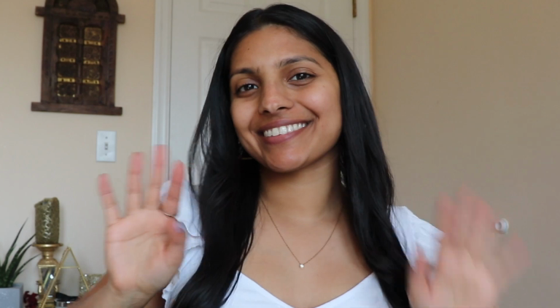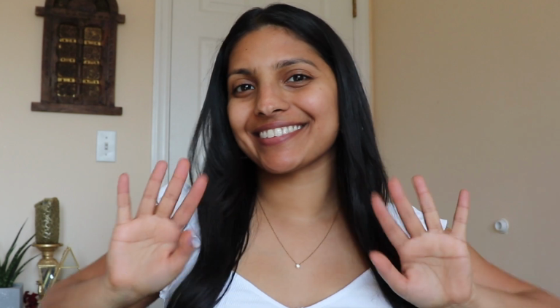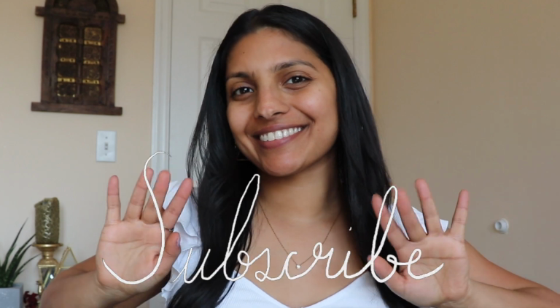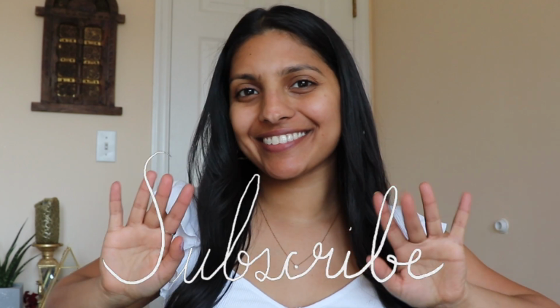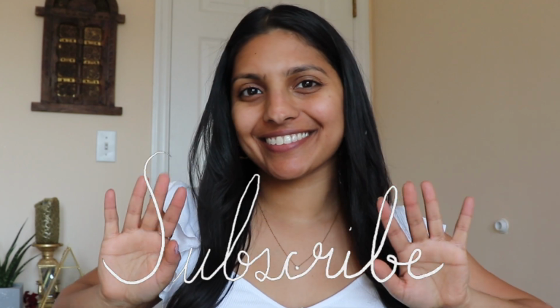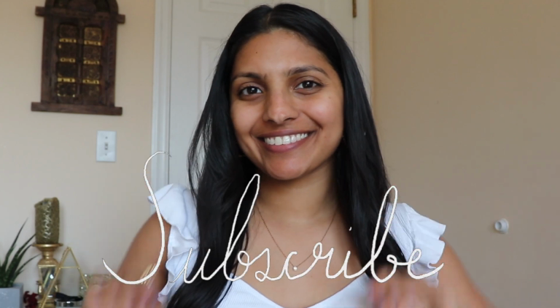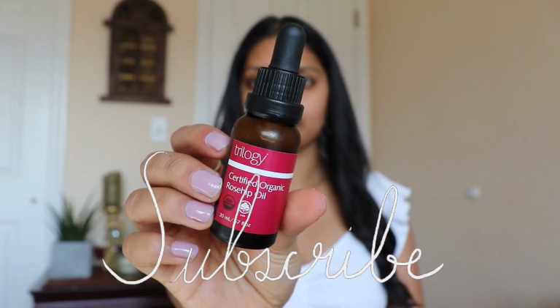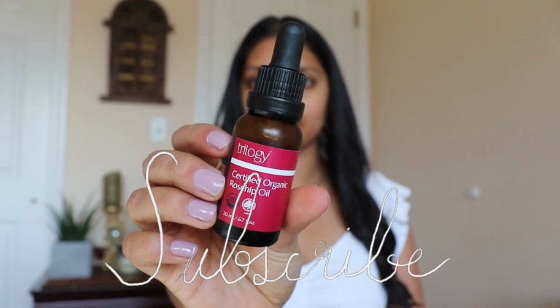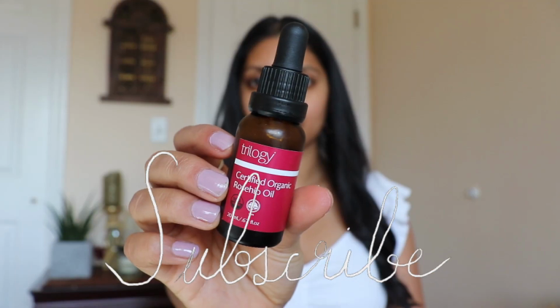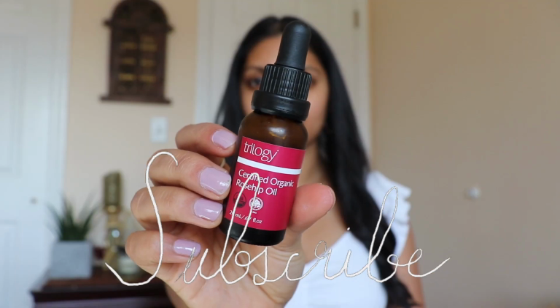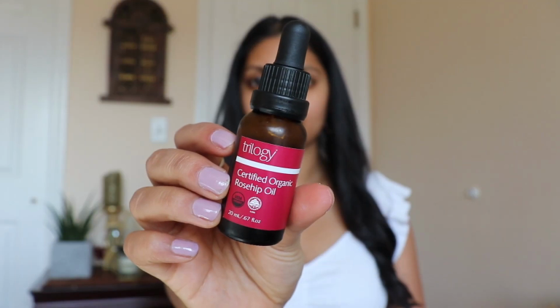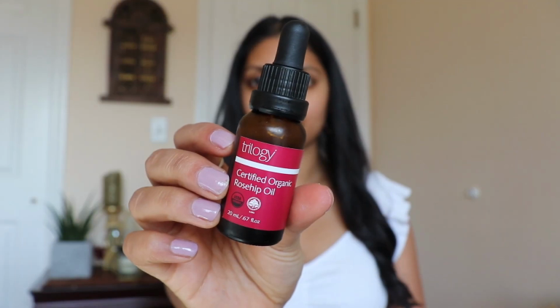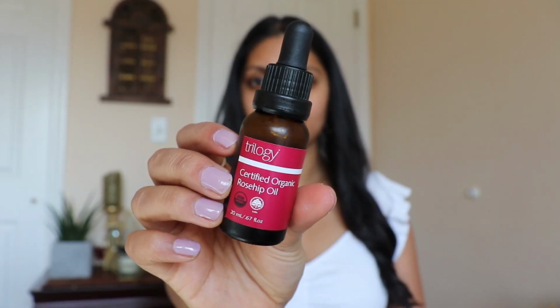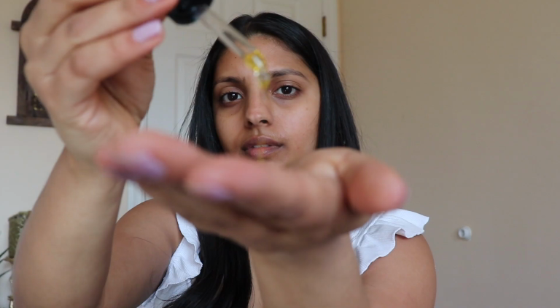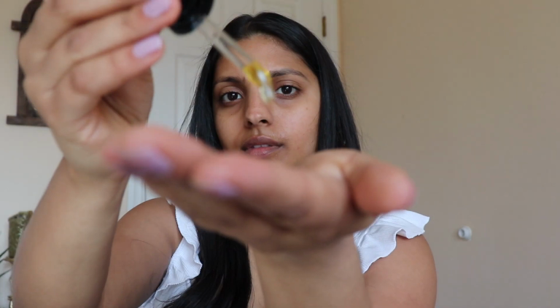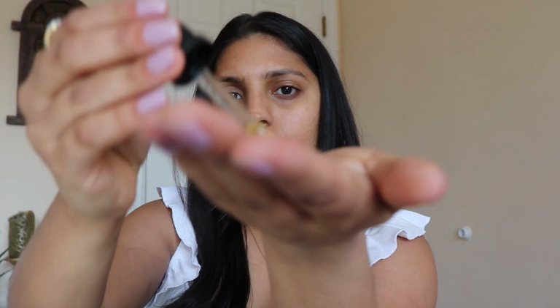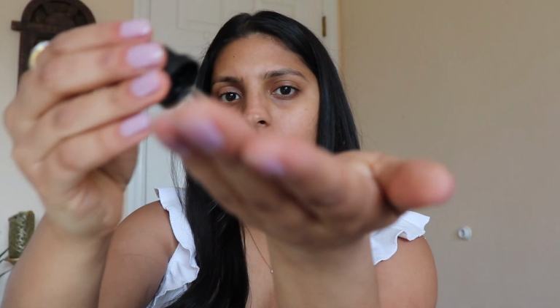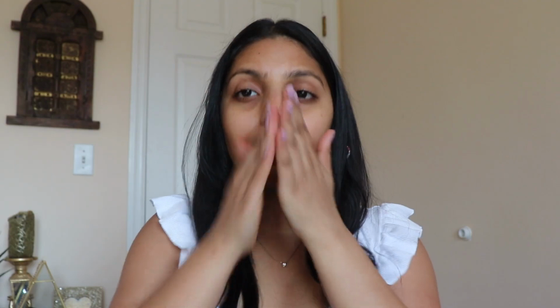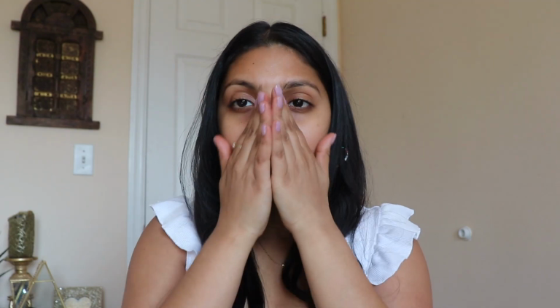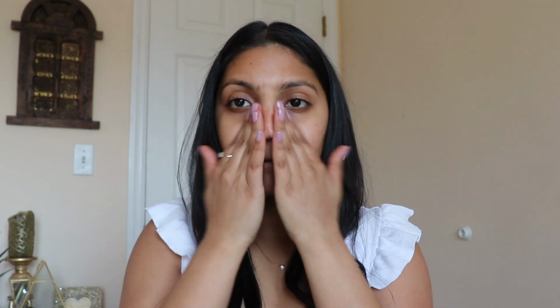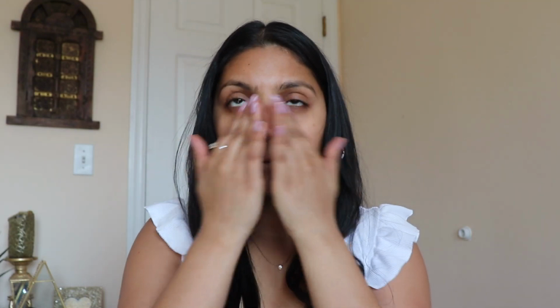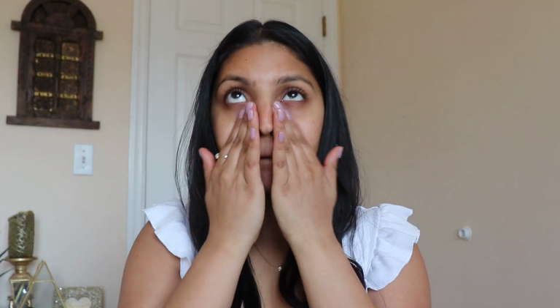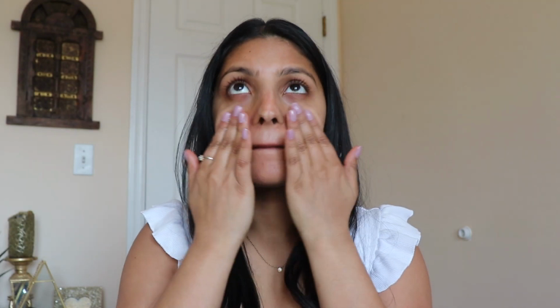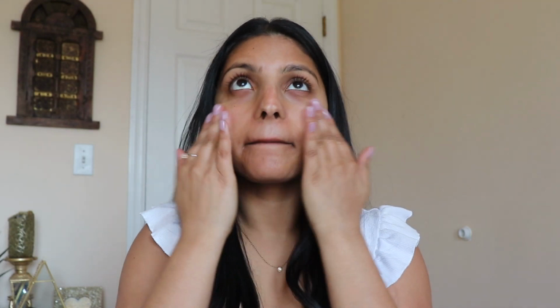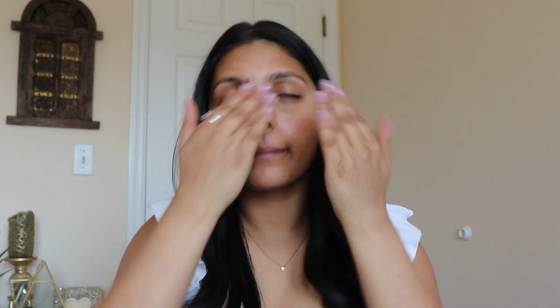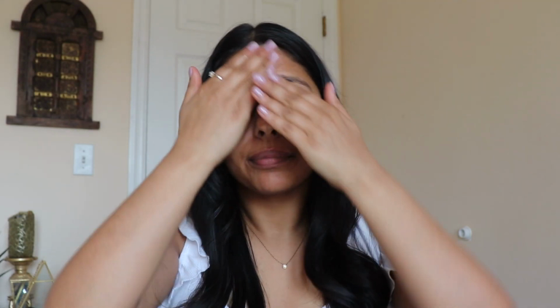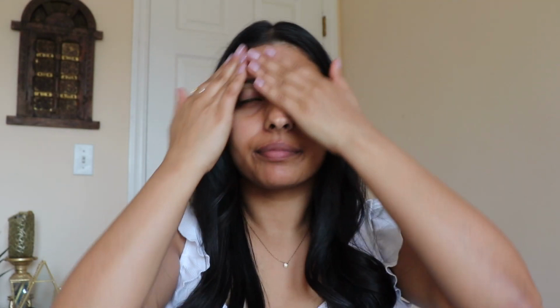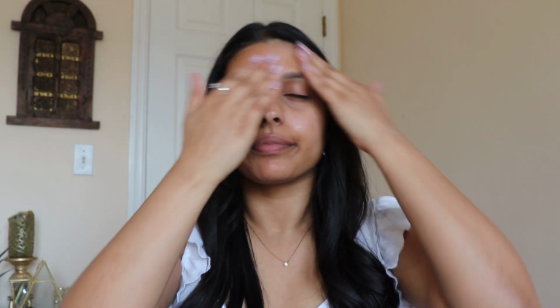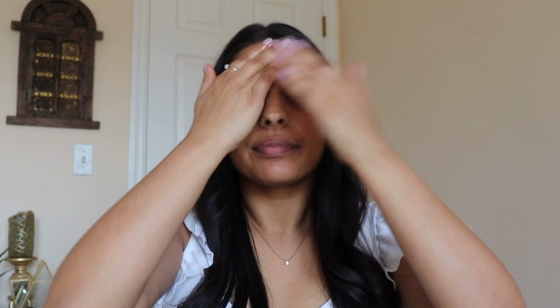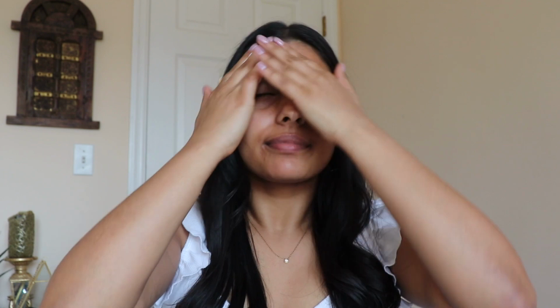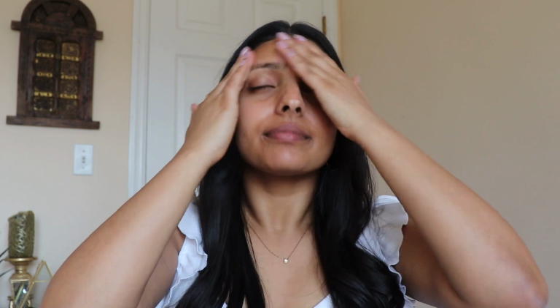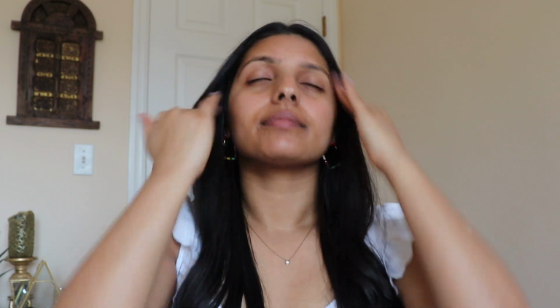Hey guys, it's Ankita. Welcome back to my channel. Today I'm filming a one-hour get ready with me for my birthday. So let's begin.